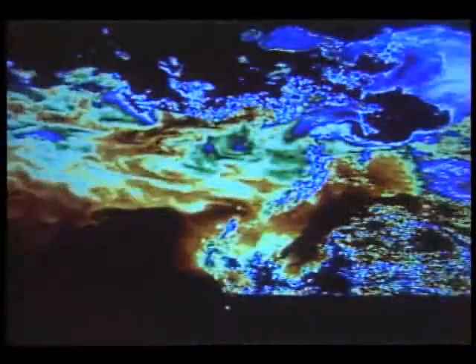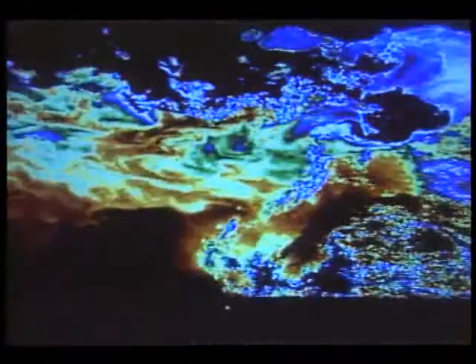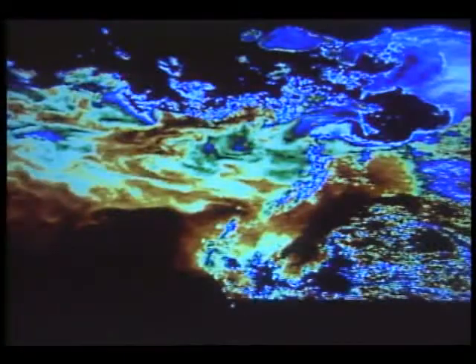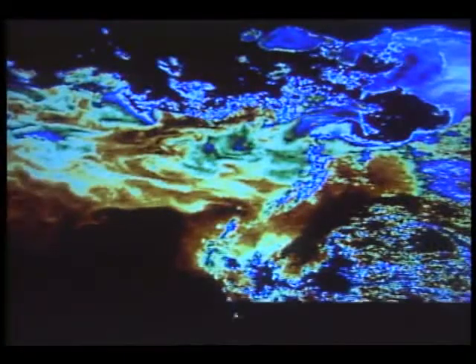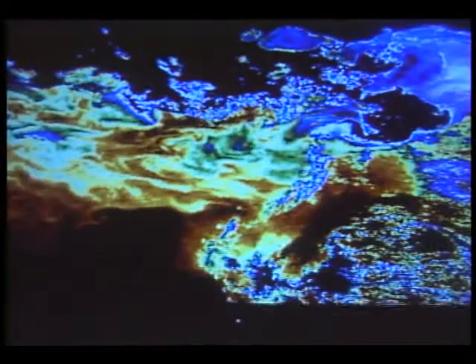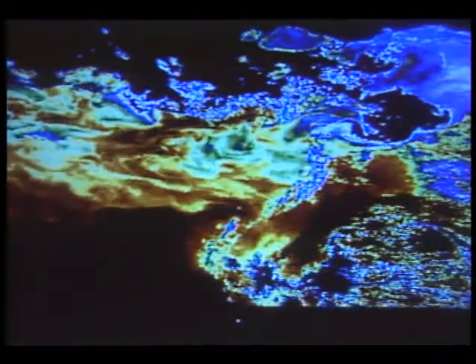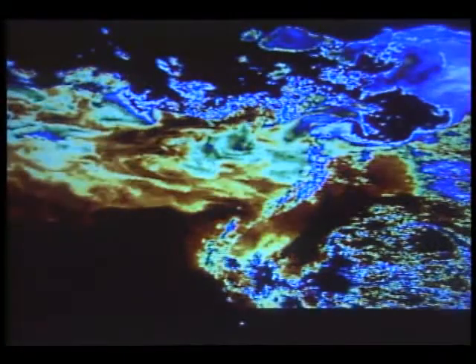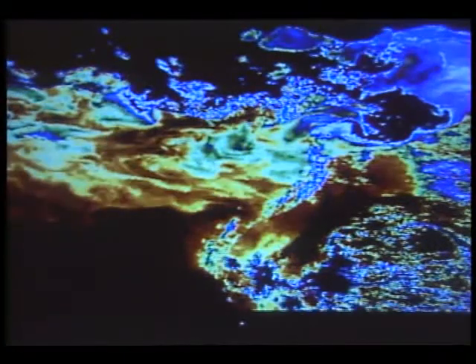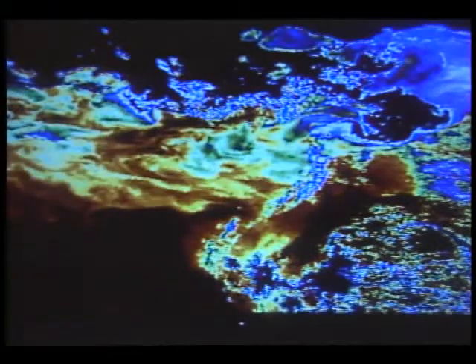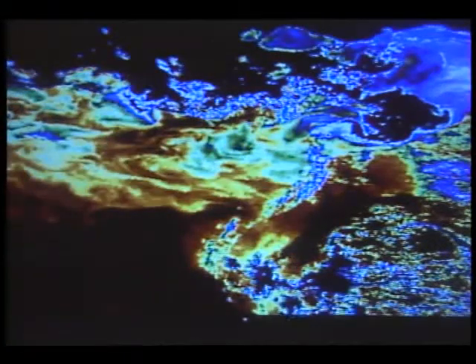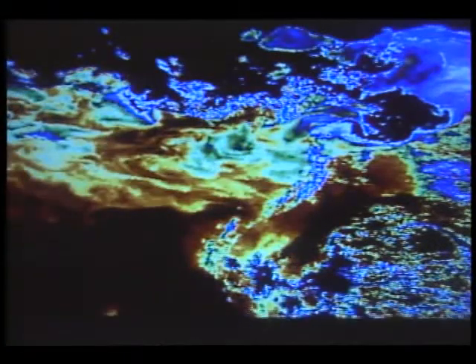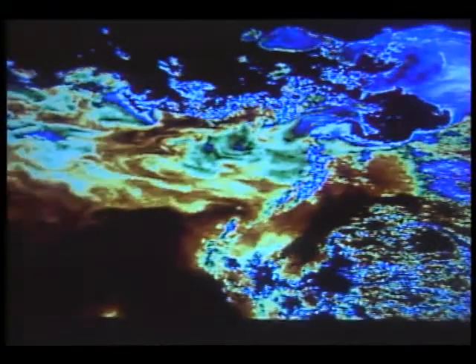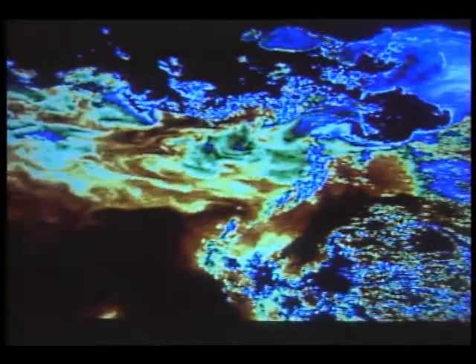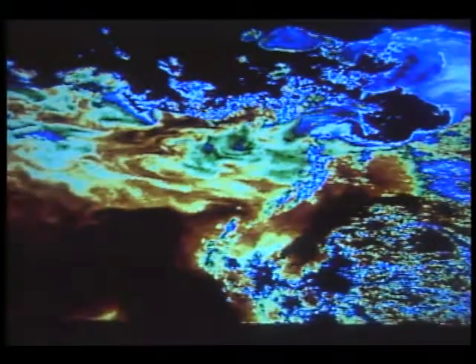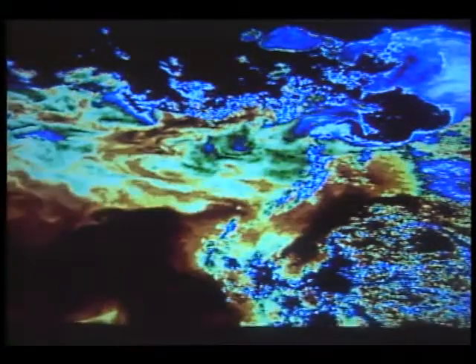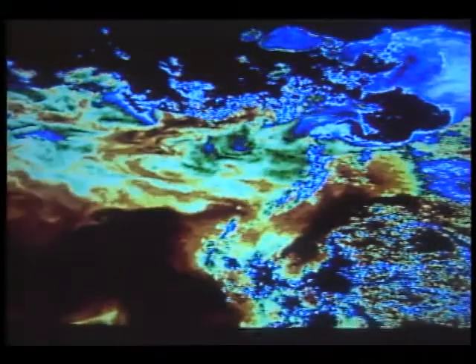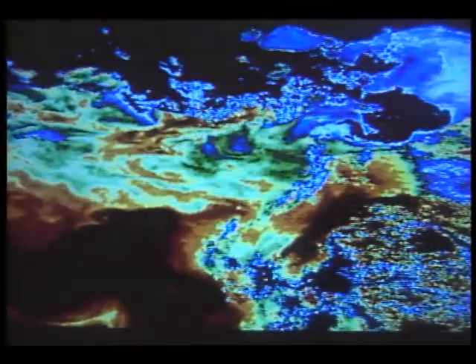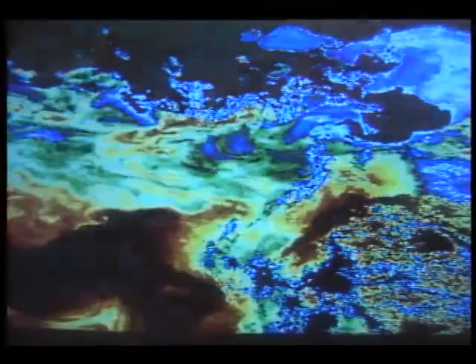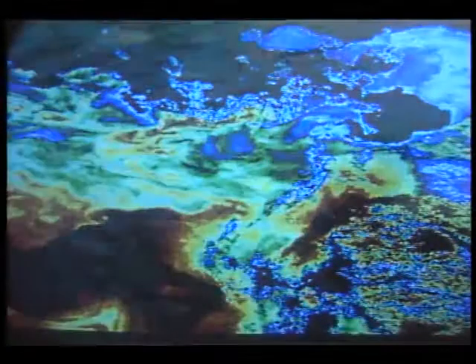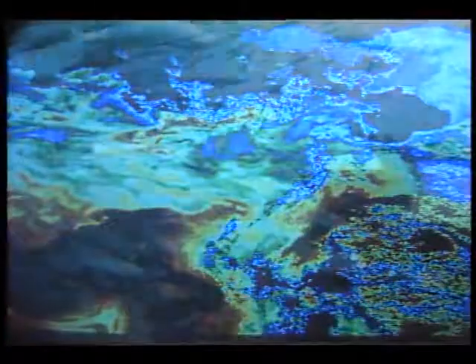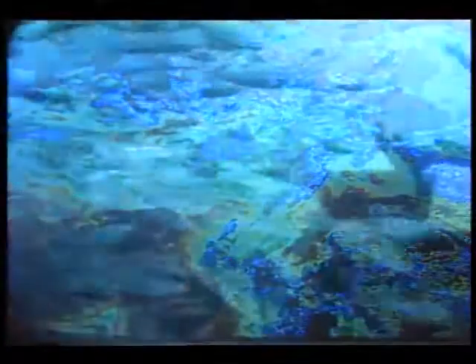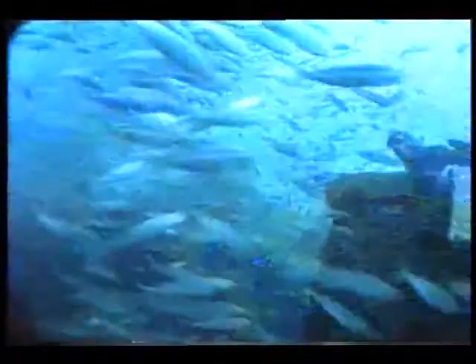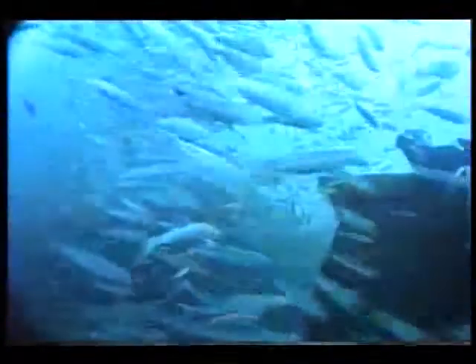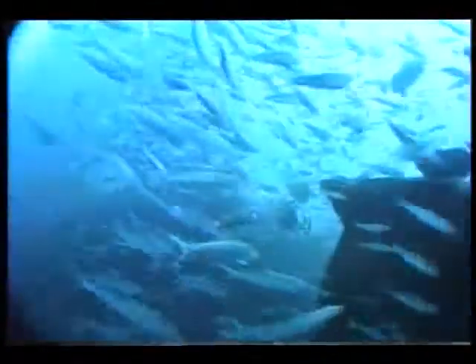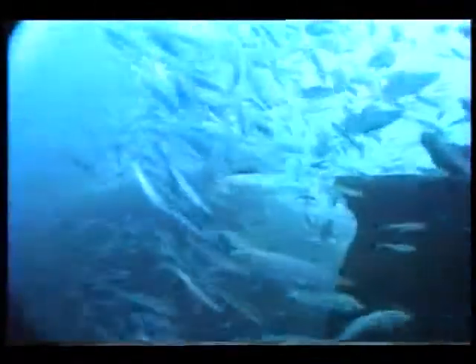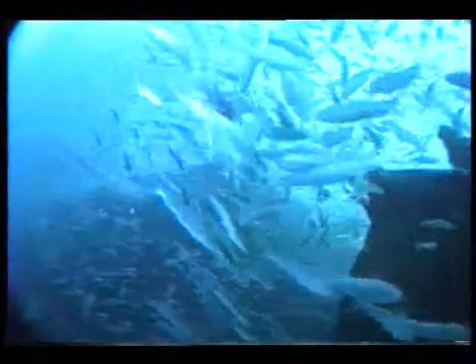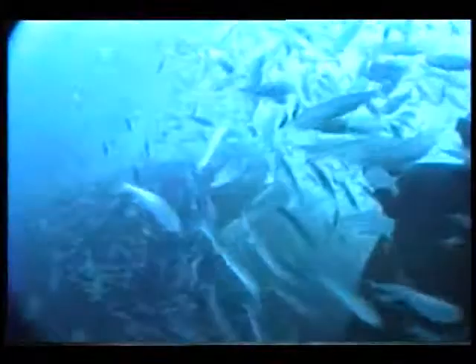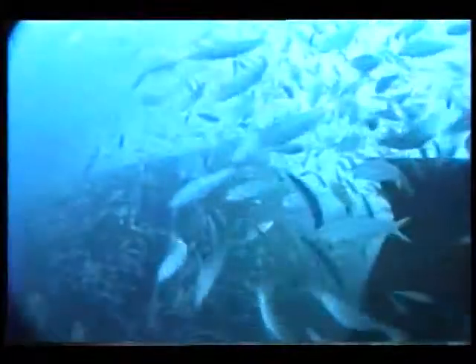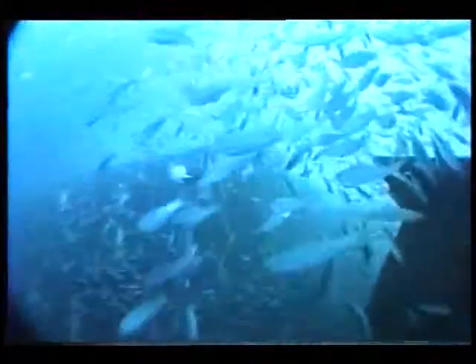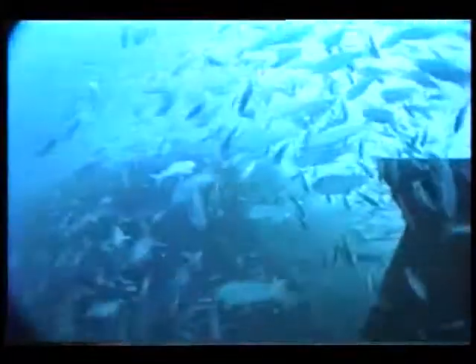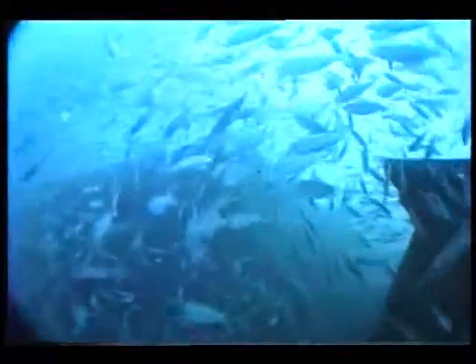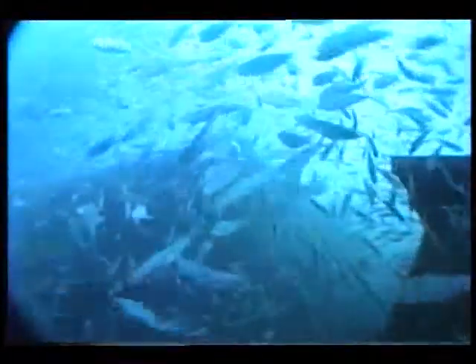Locating fish from above, using NASA software to manage an important natural resource.